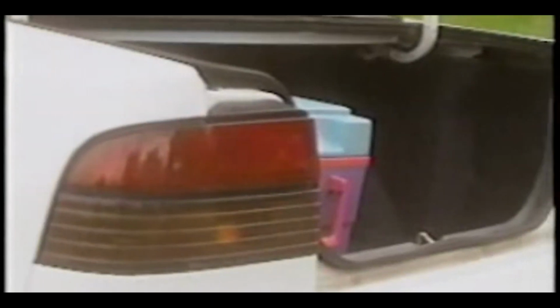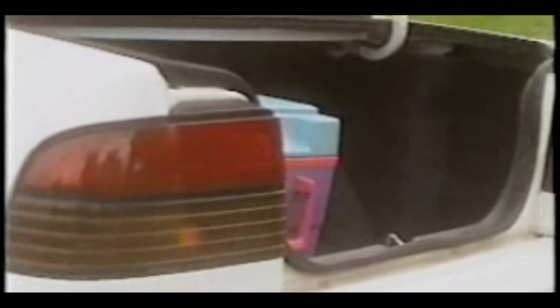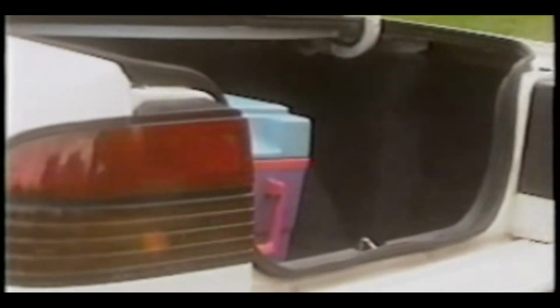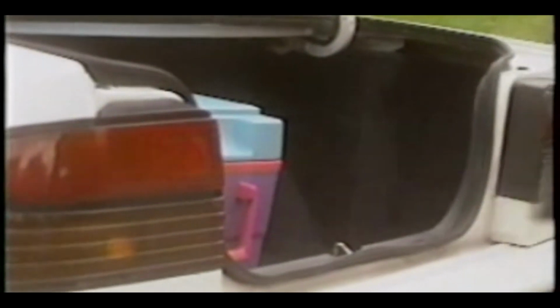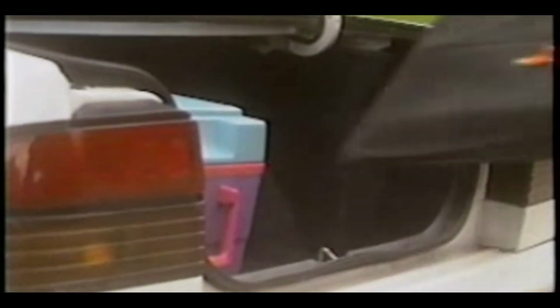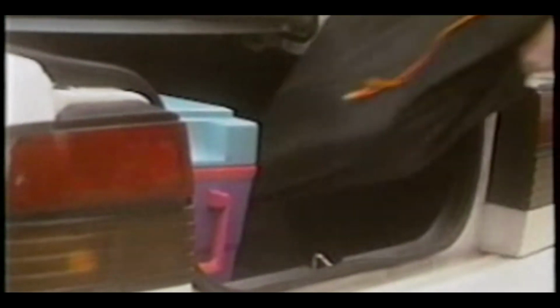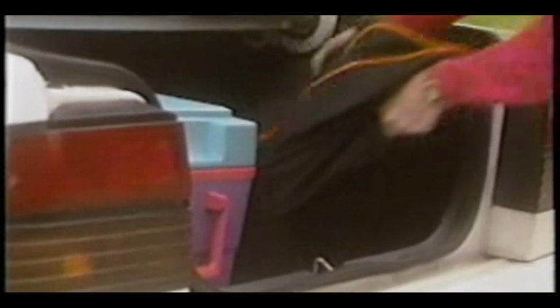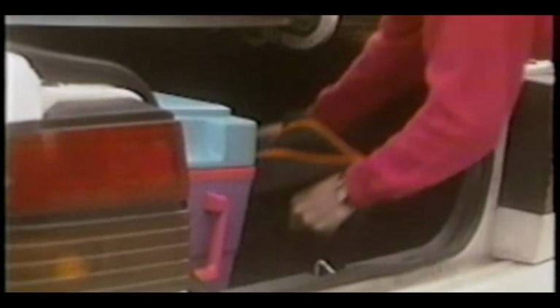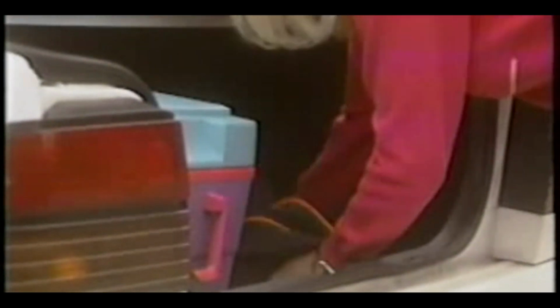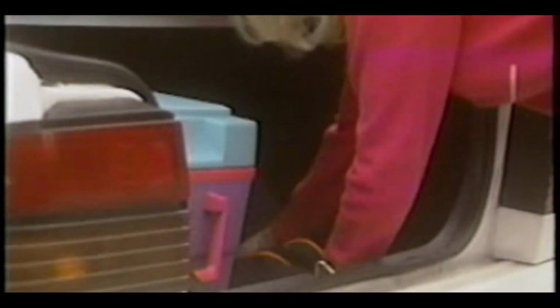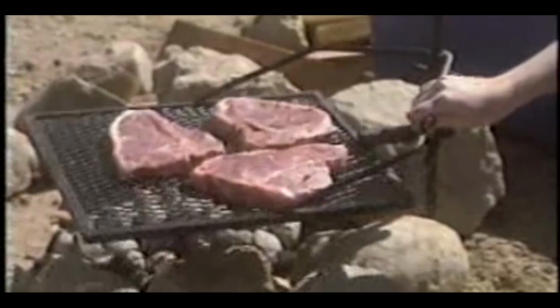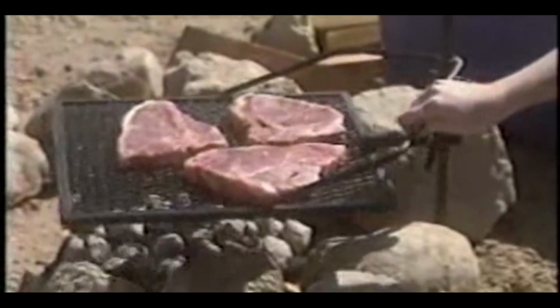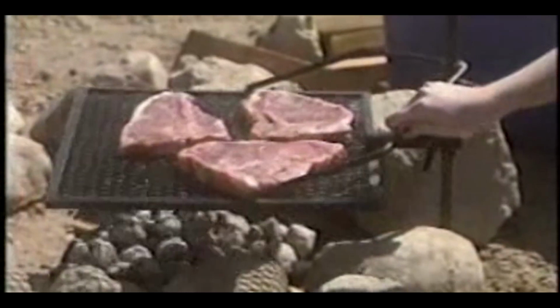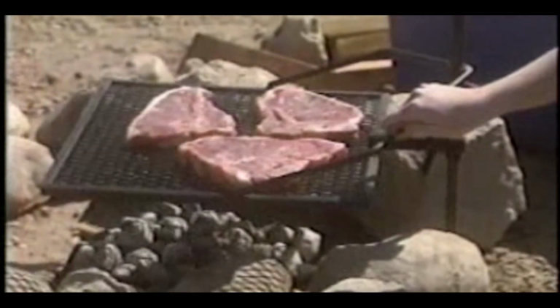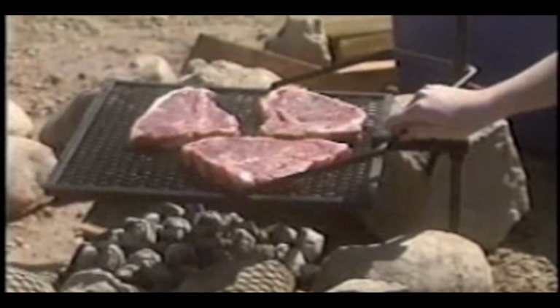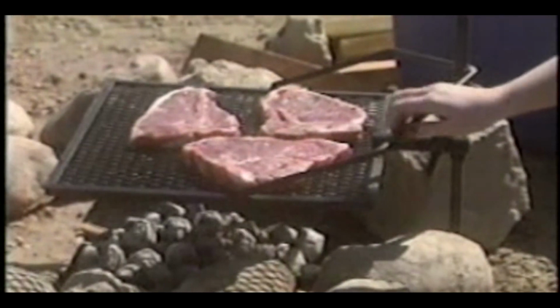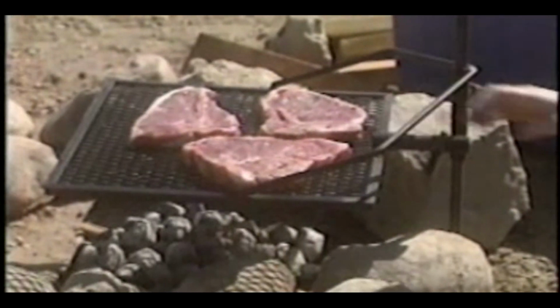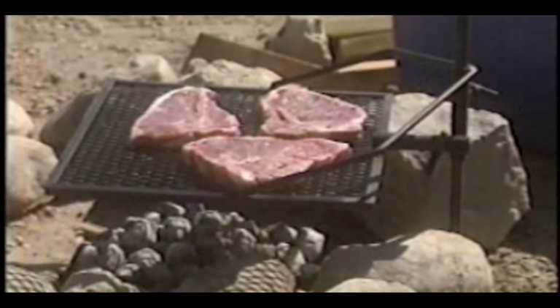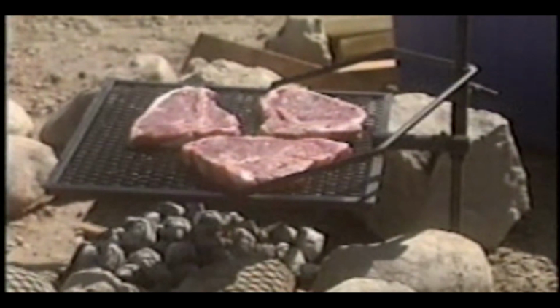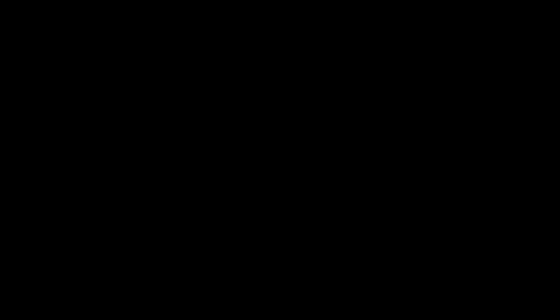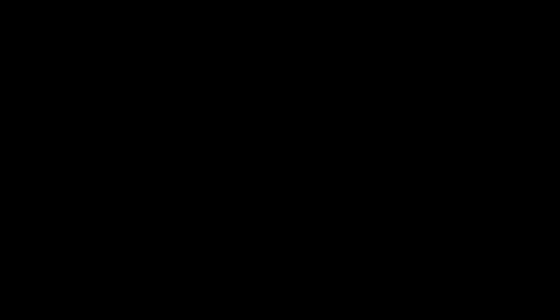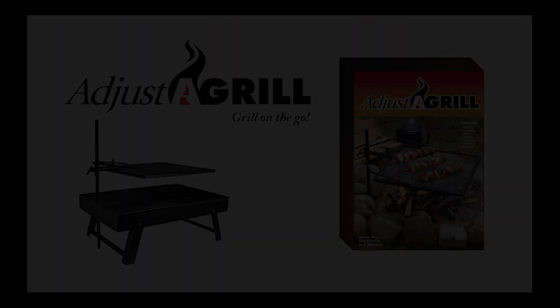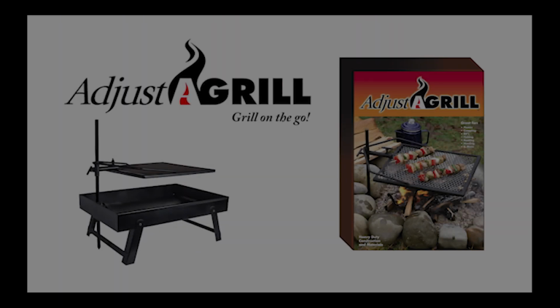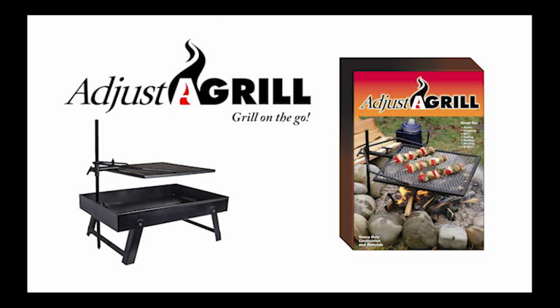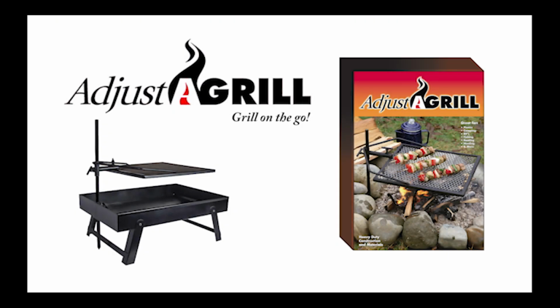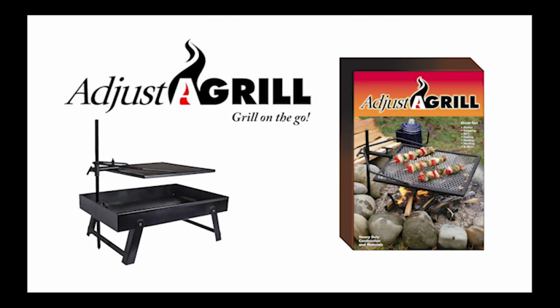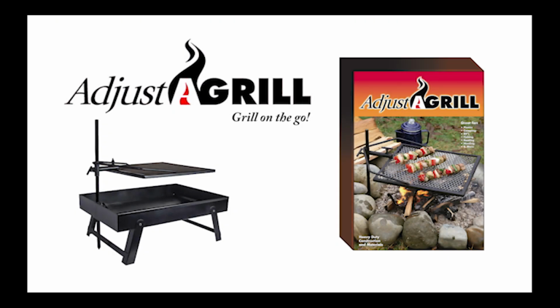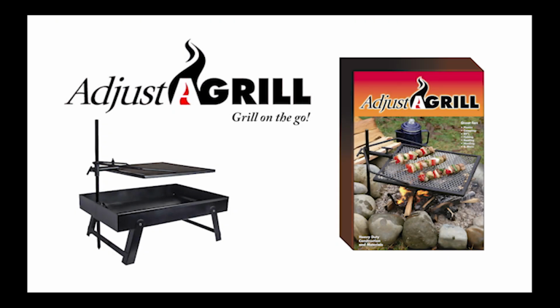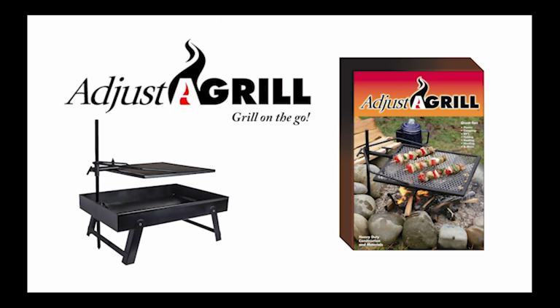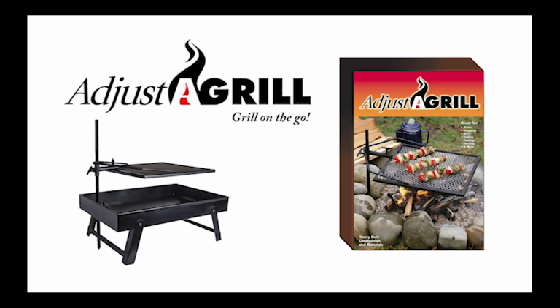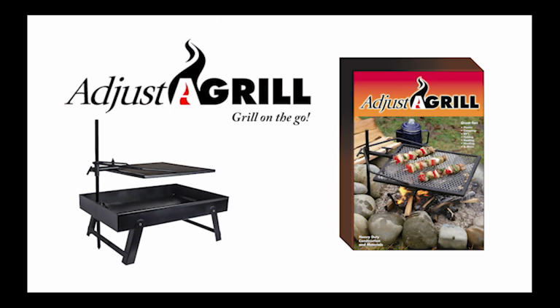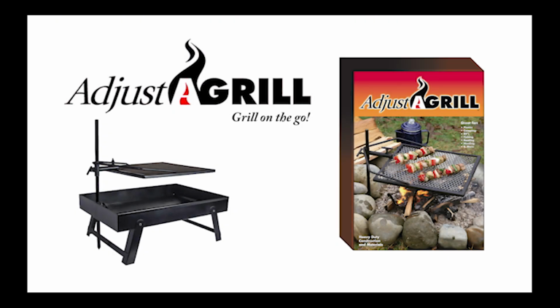Adjust-A-Grill comes complete with its own tote bag and 30-day, 100% money-back guarantee. Get your Adjust-A-Grill today, the perfect outdoor cooking system.